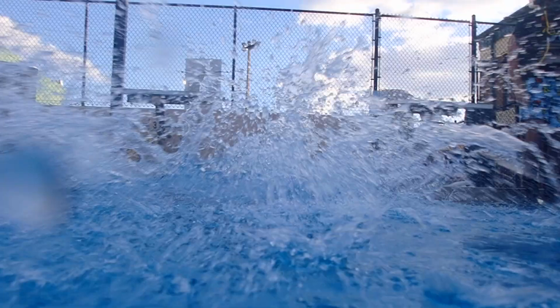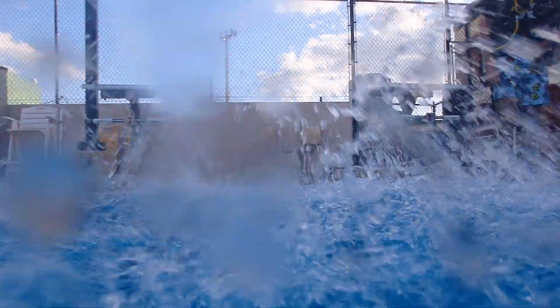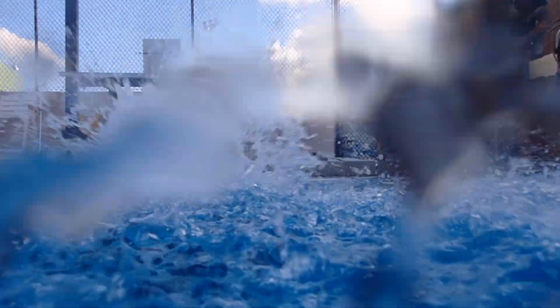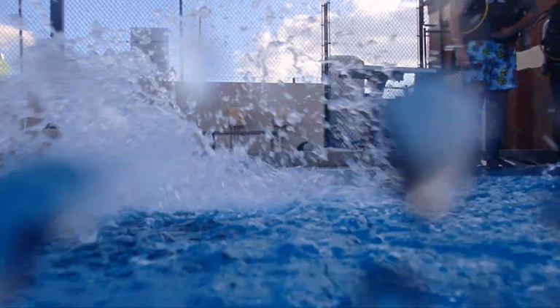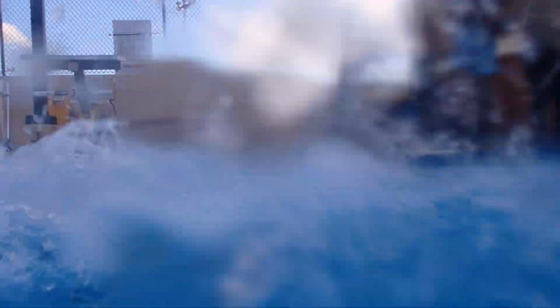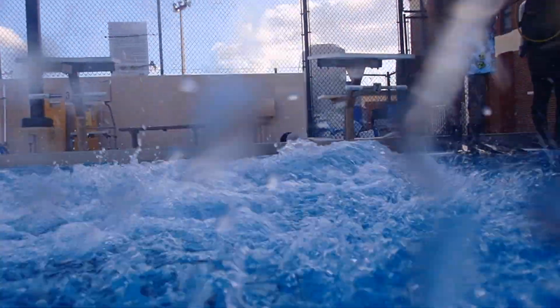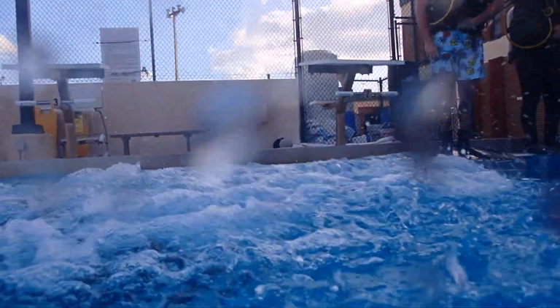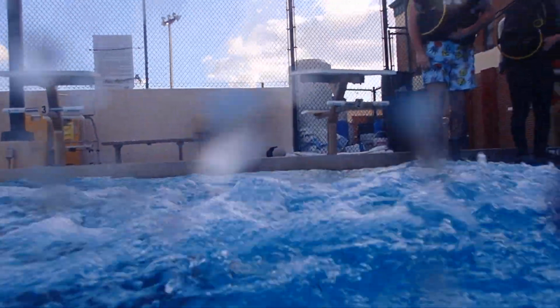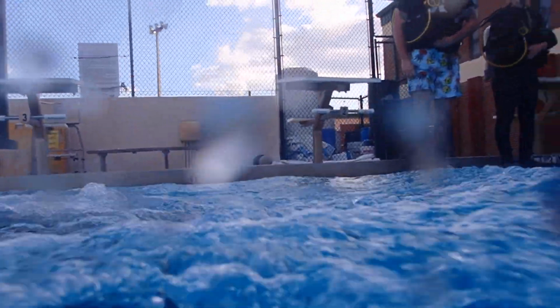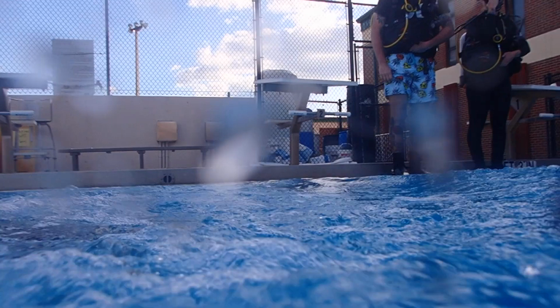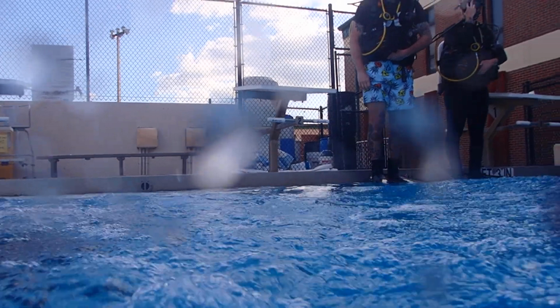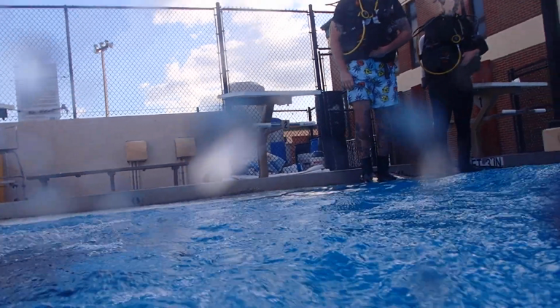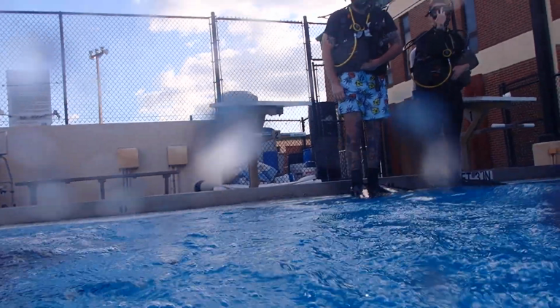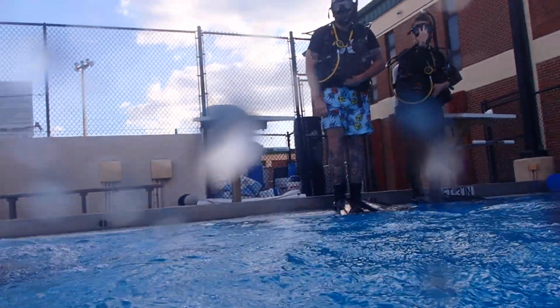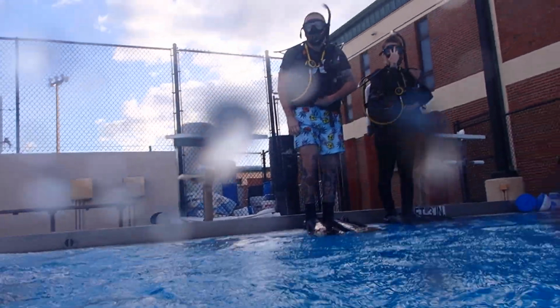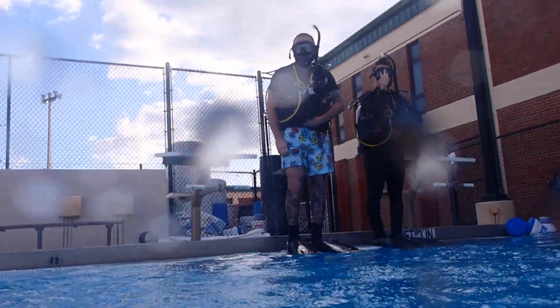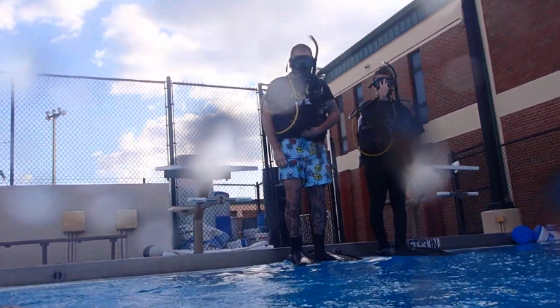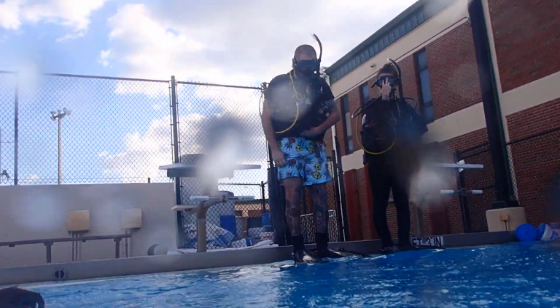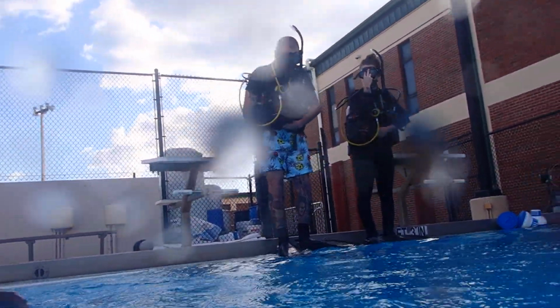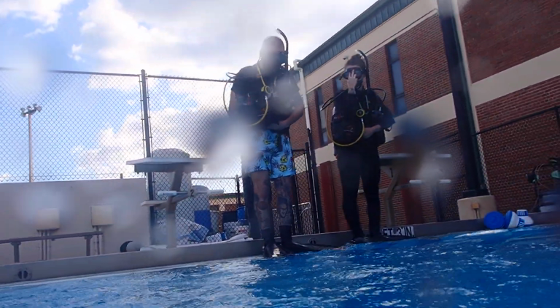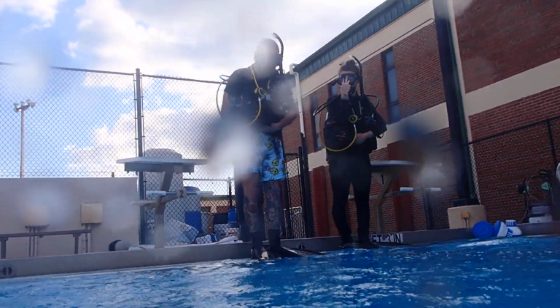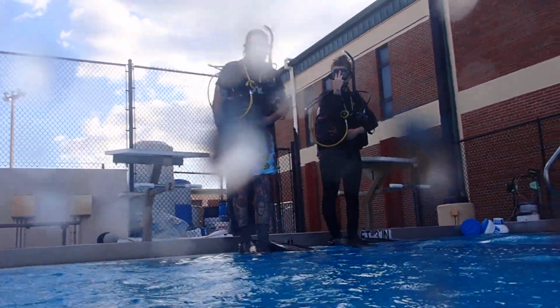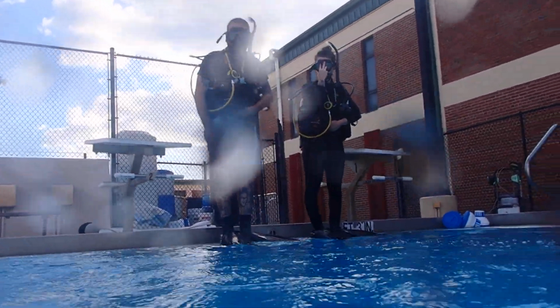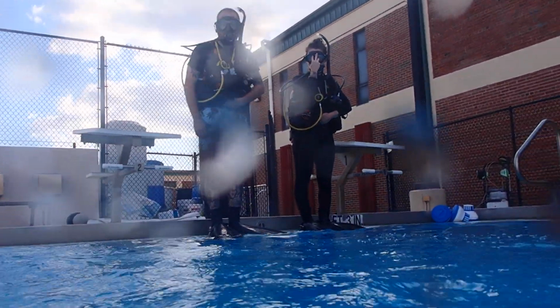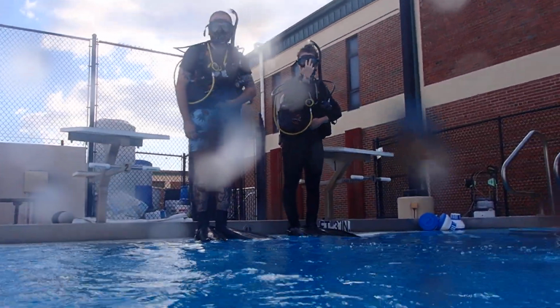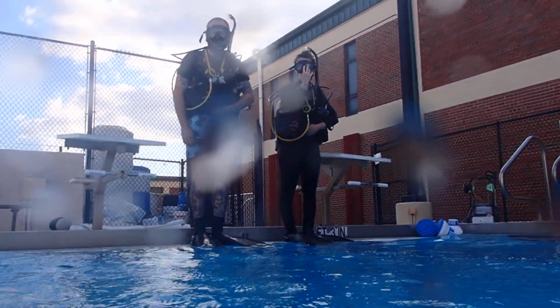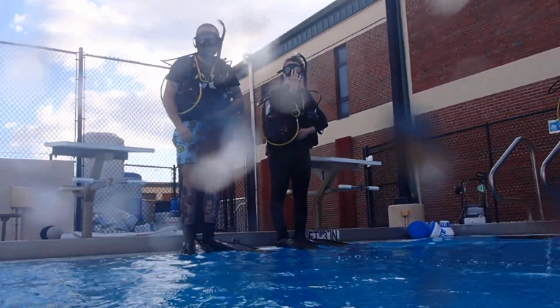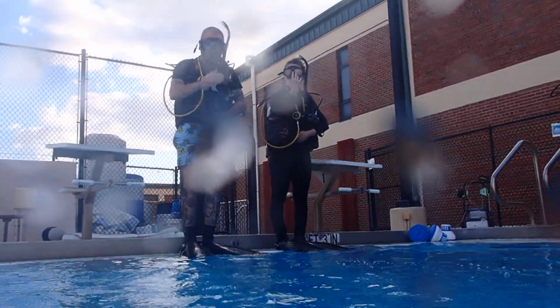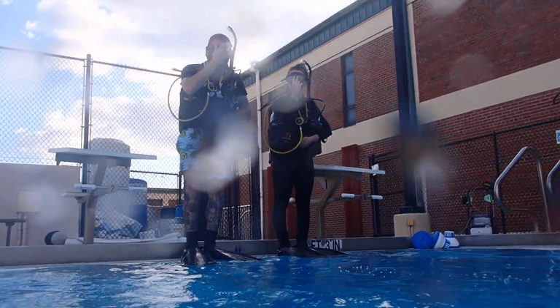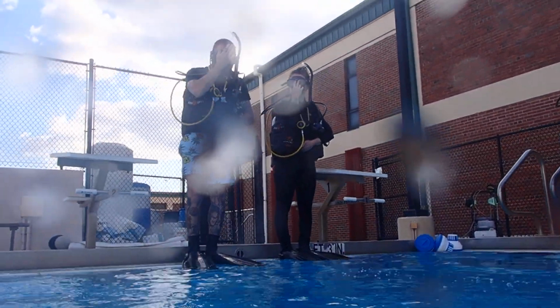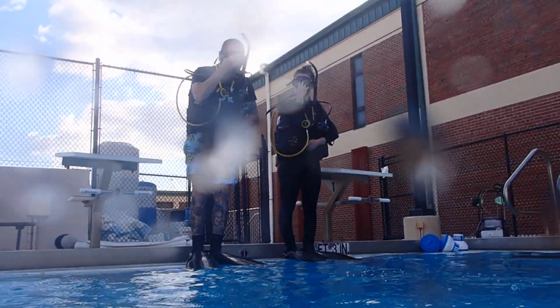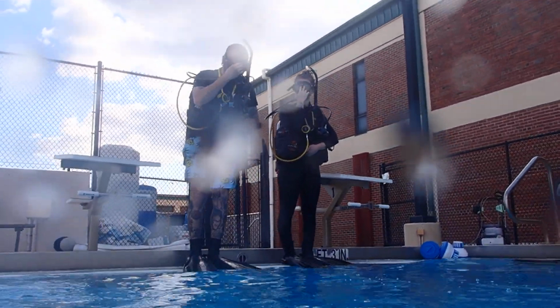His hand was not on his weight belt class. Your hand was not. Ronnie, correct him on that. Go ahead.